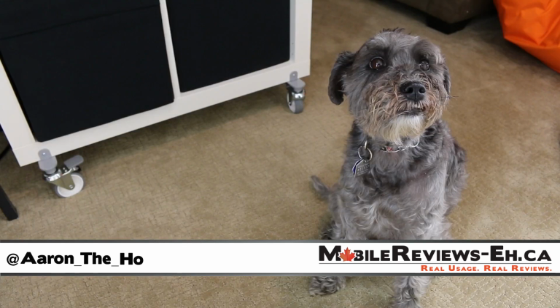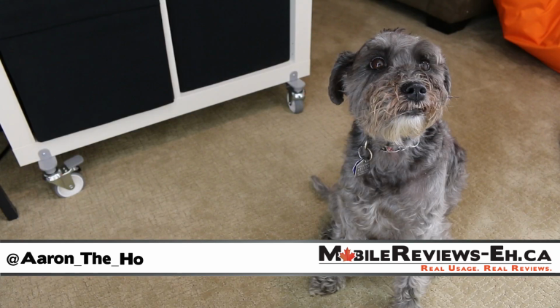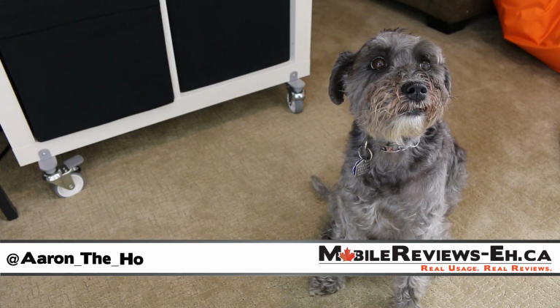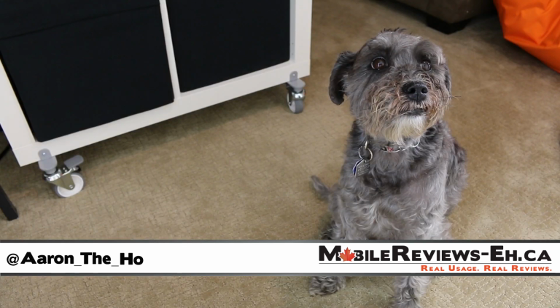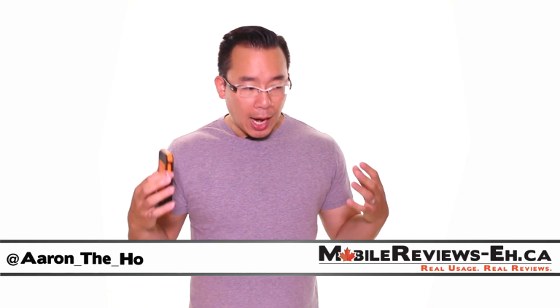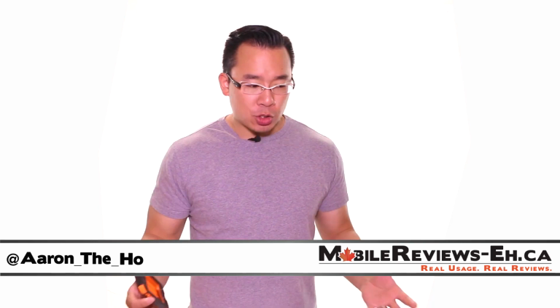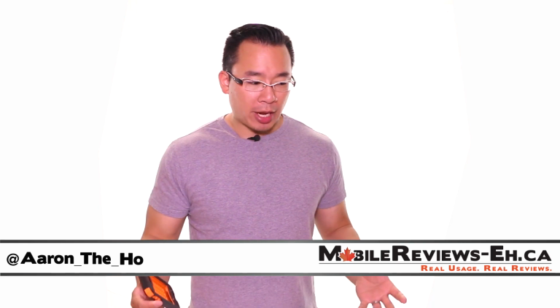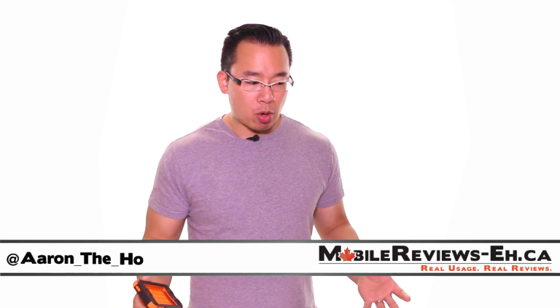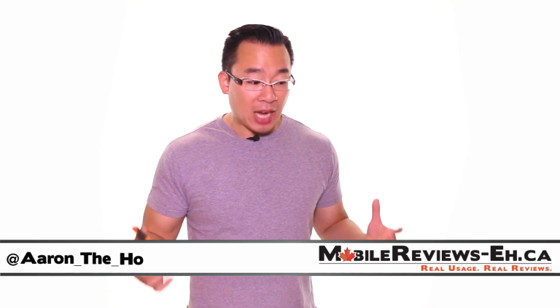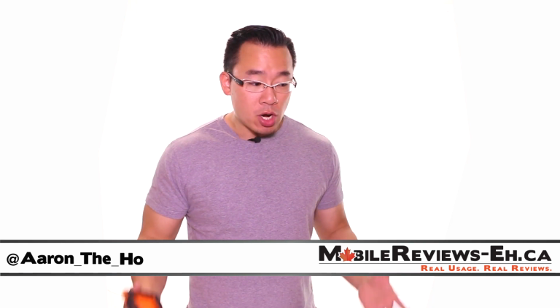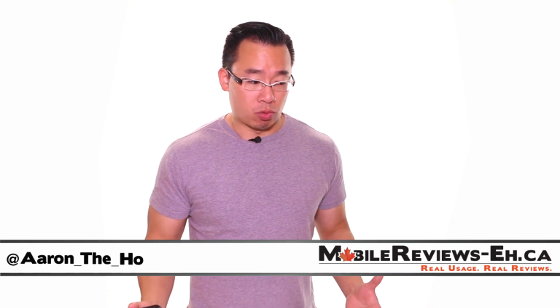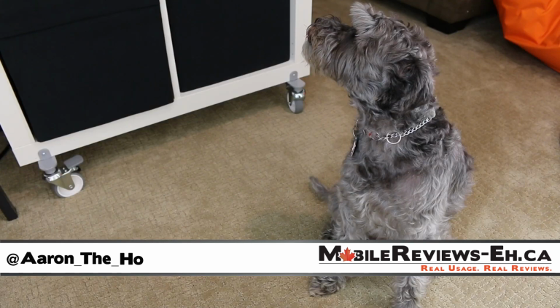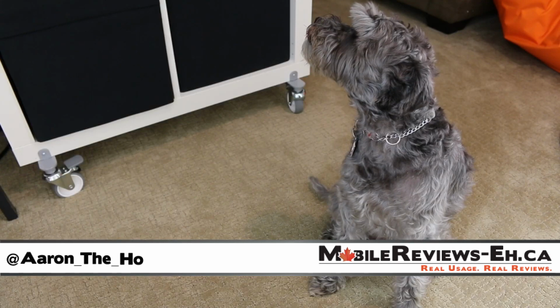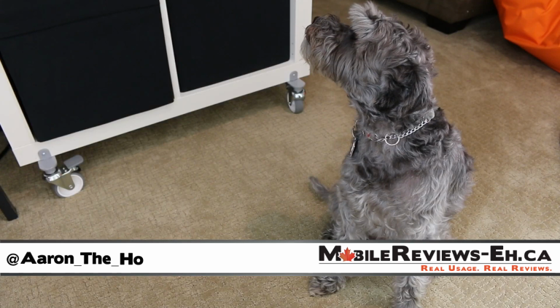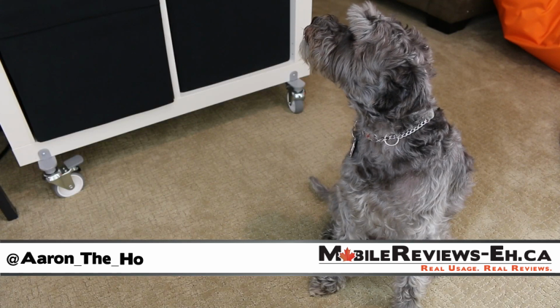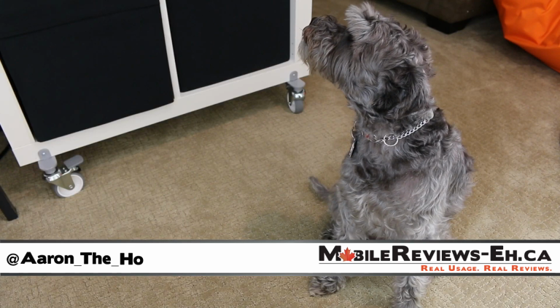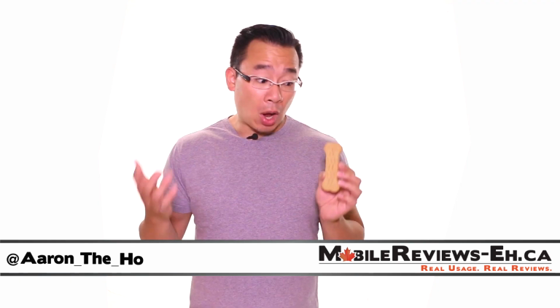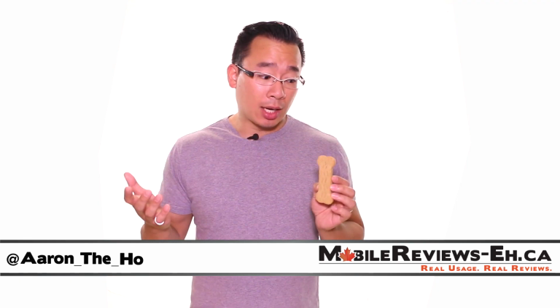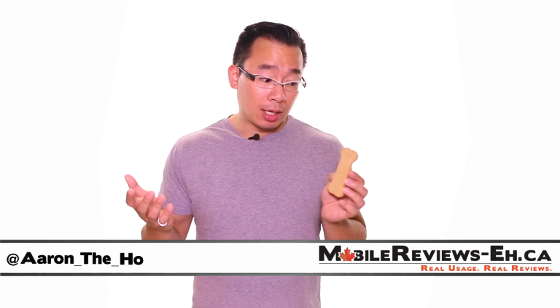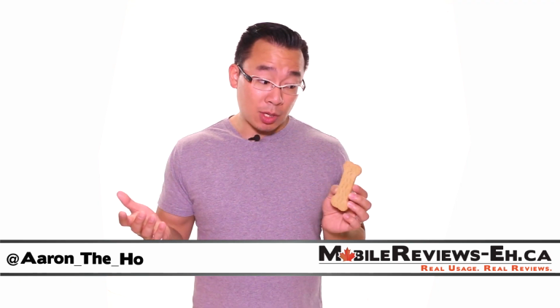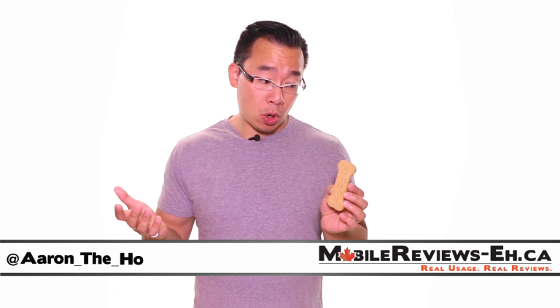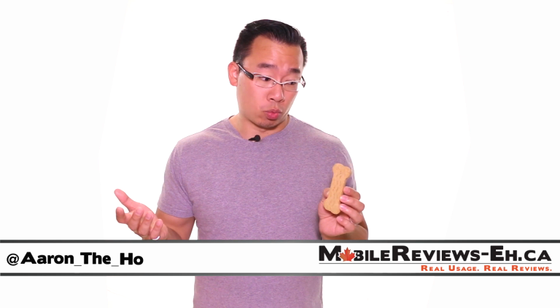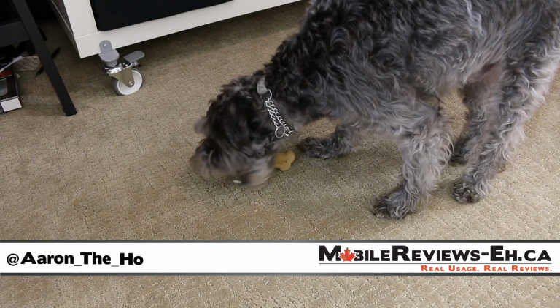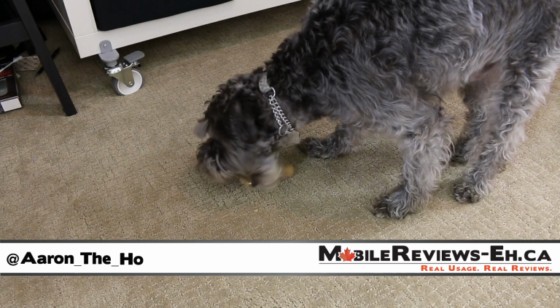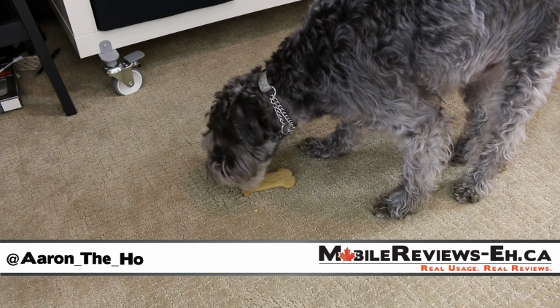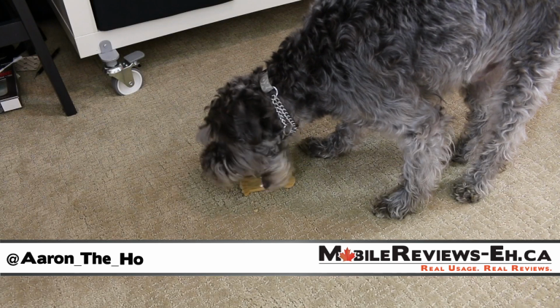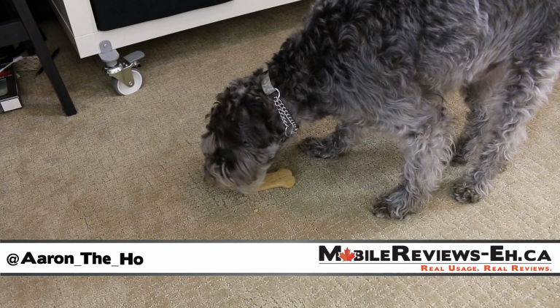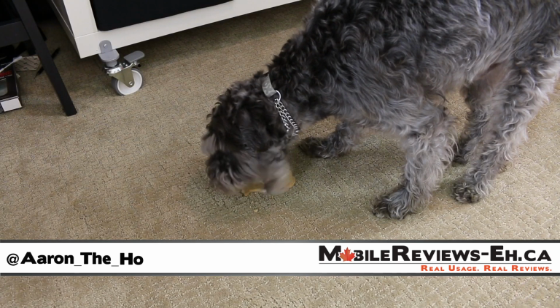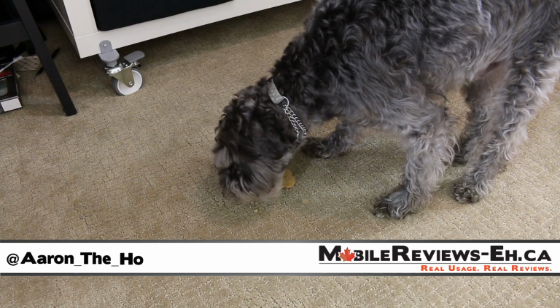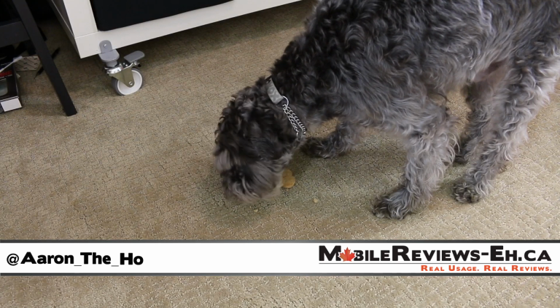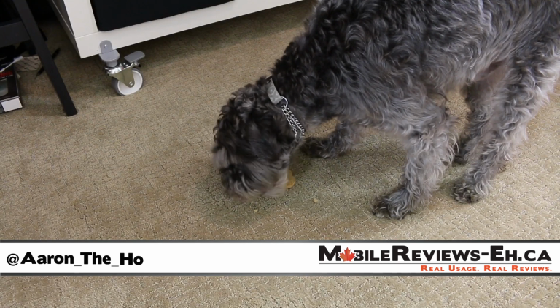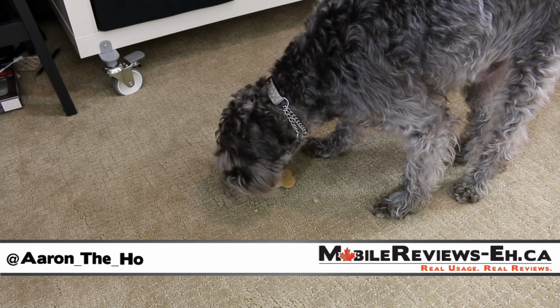I'm a dog? And you like bones, I know. I'm a dog. Fine, here's a bone. Mmm, pastry bone.